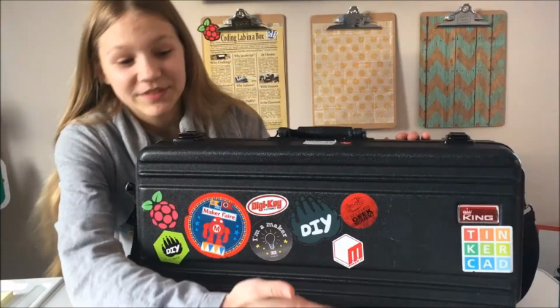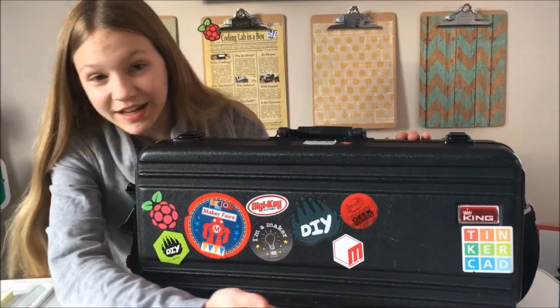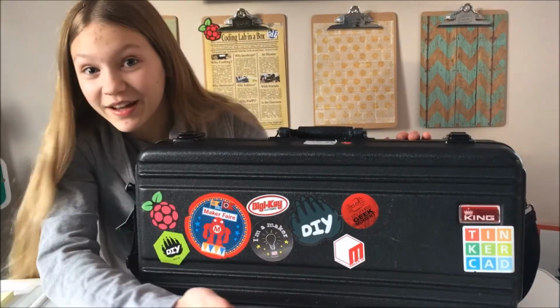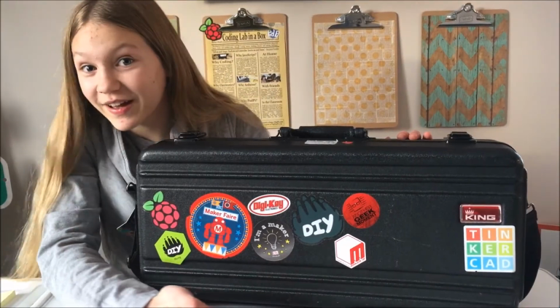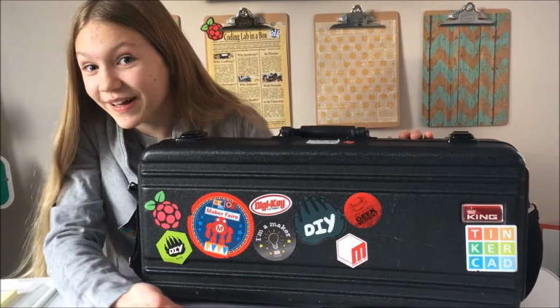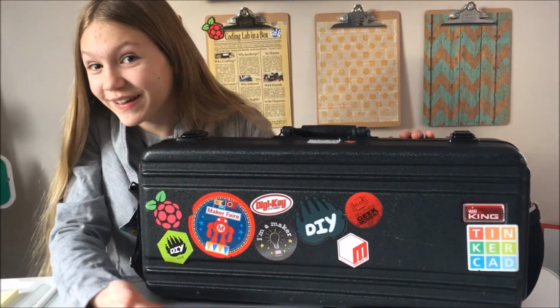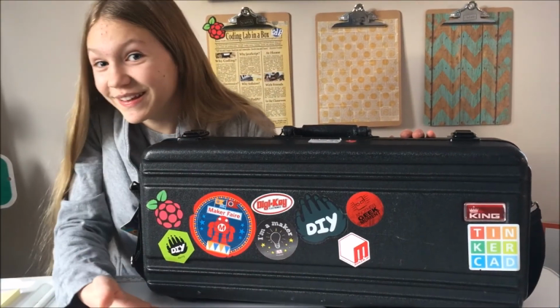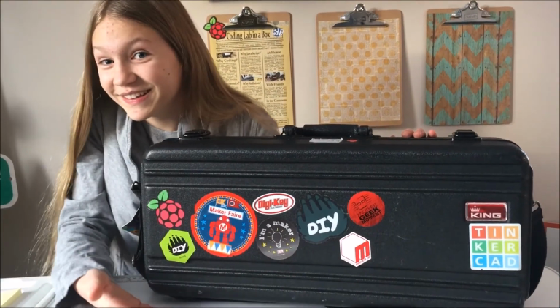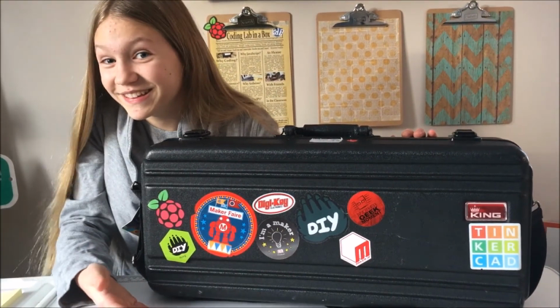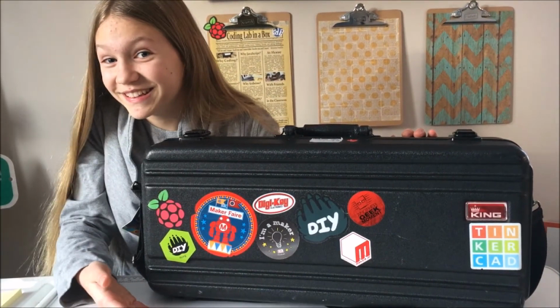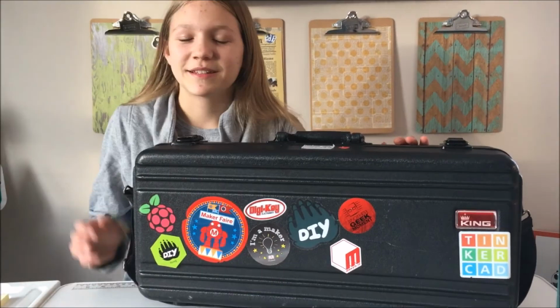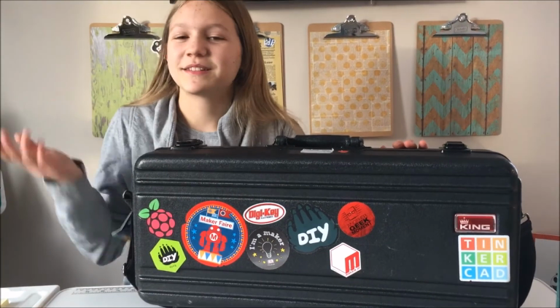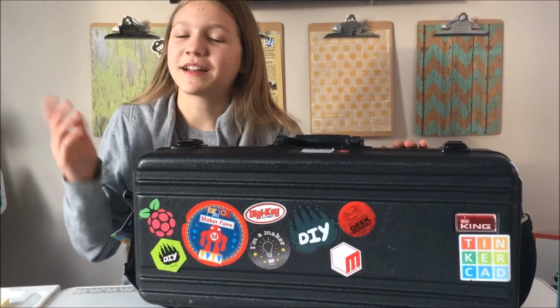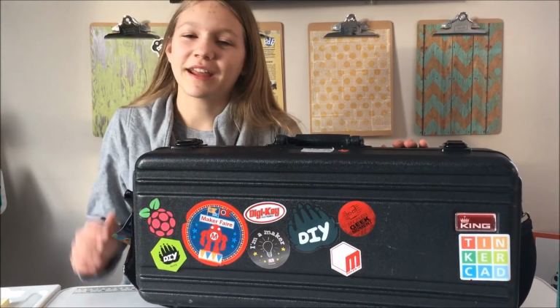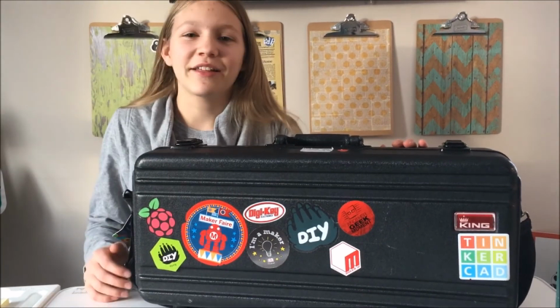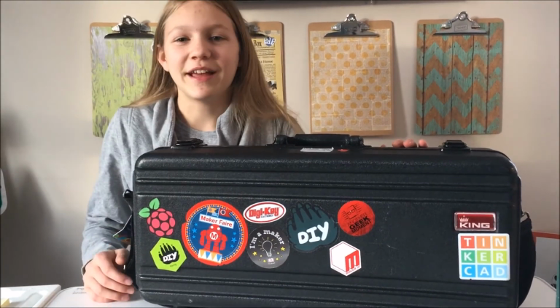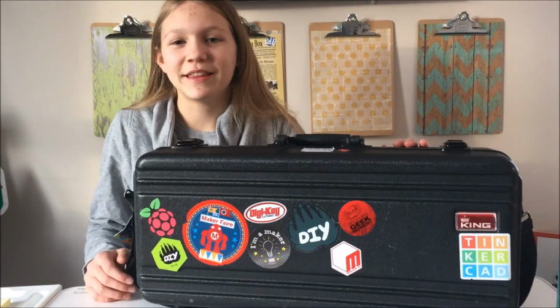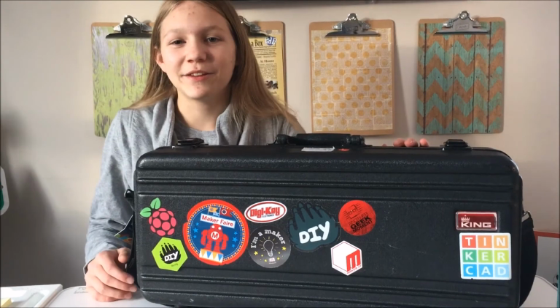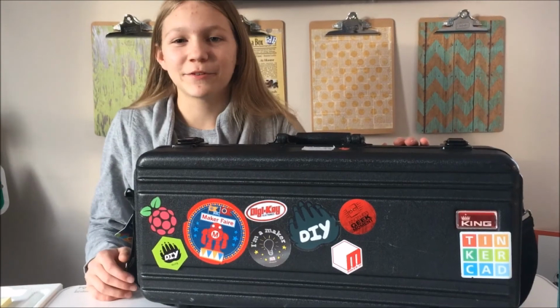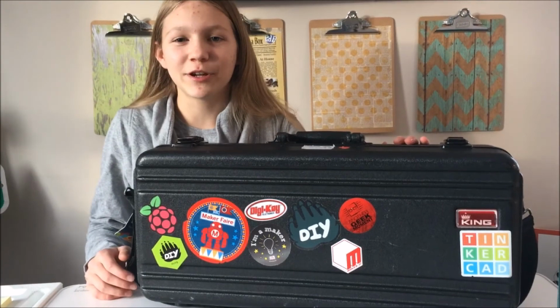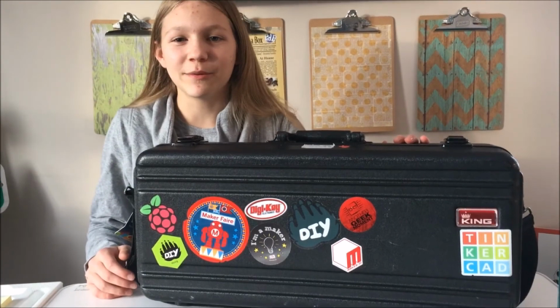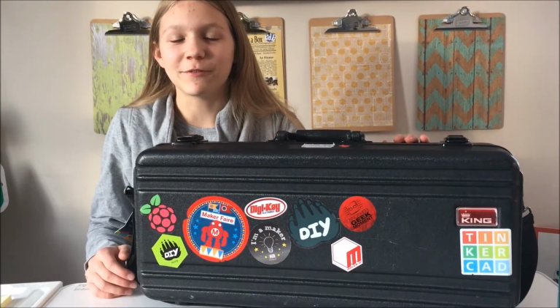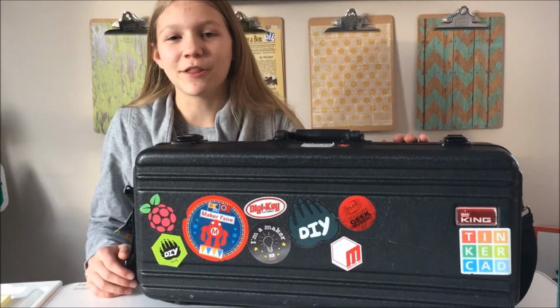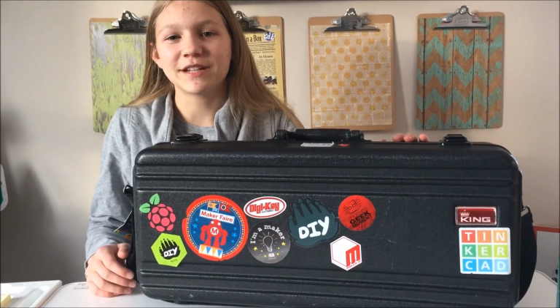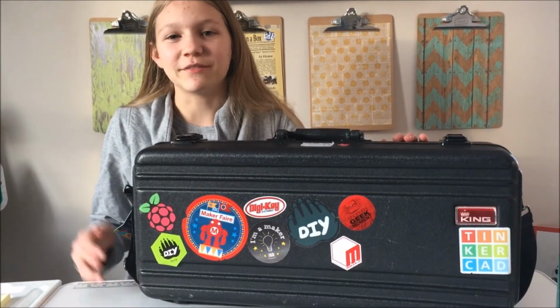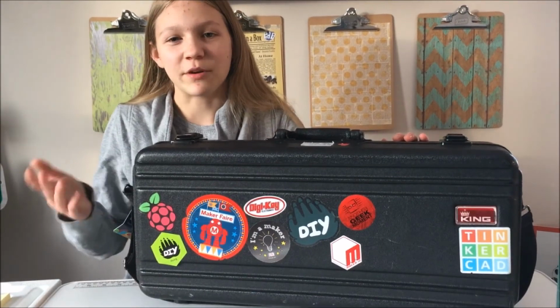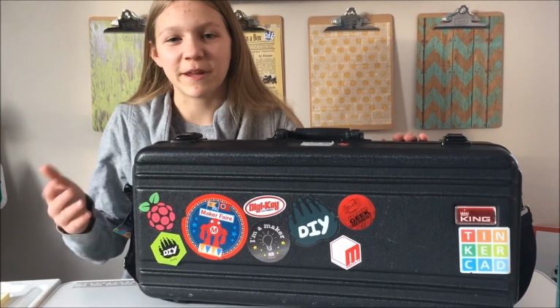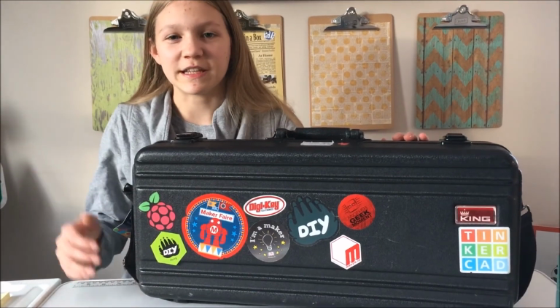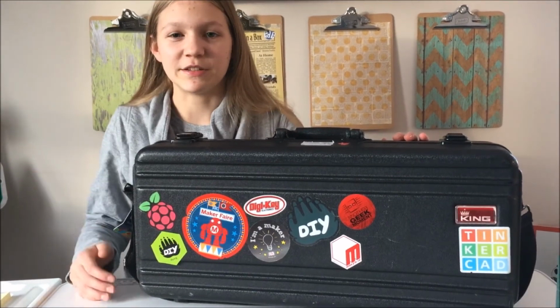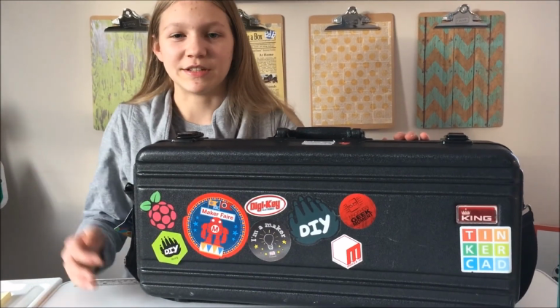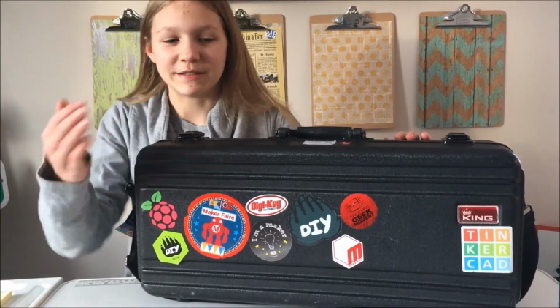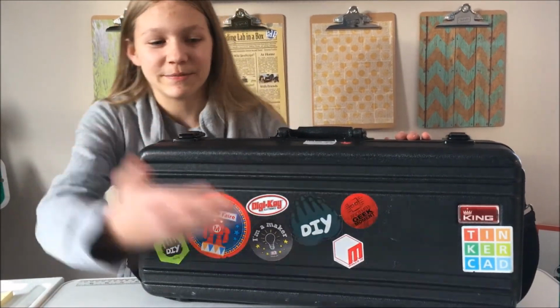Ta-da! This is TechnicAllie, and thank you for joining me for another day of Trumpet Case Tuesdays.